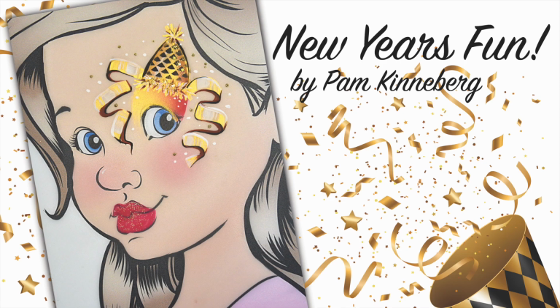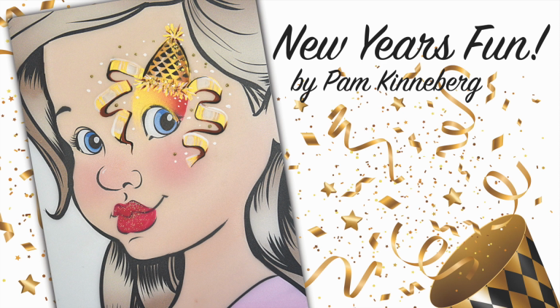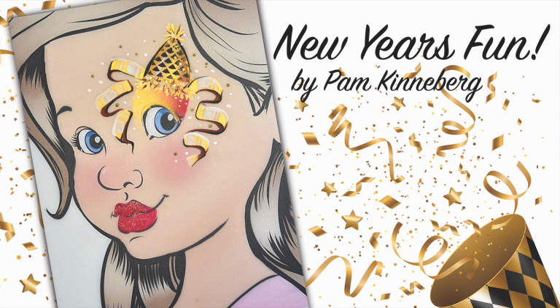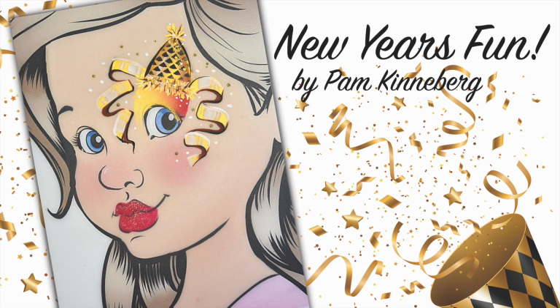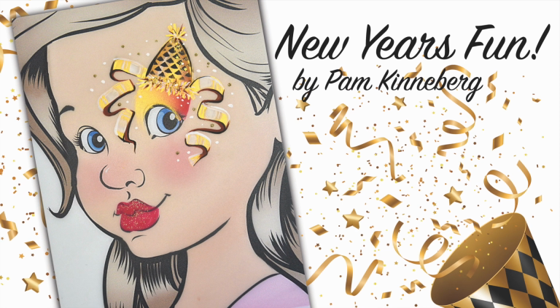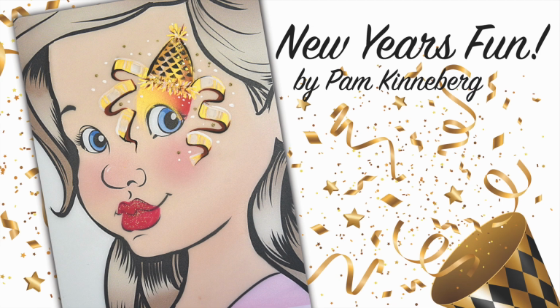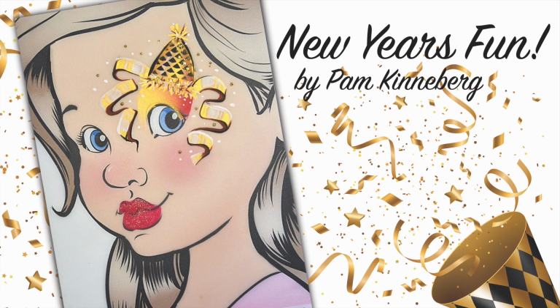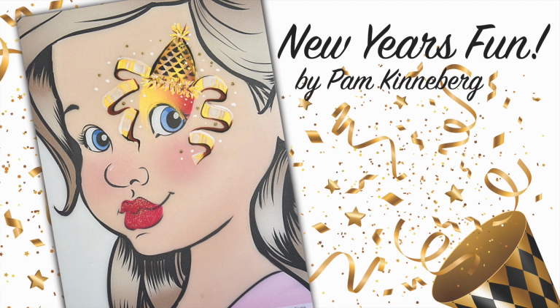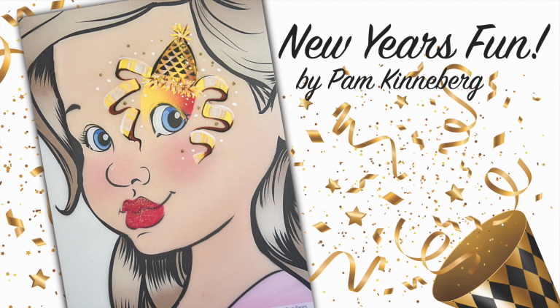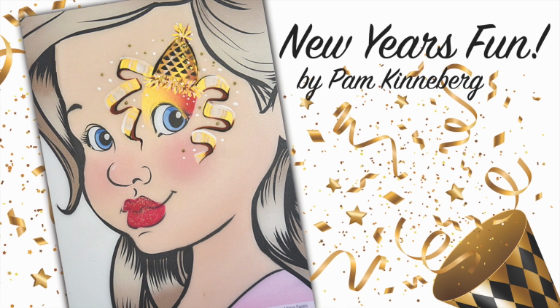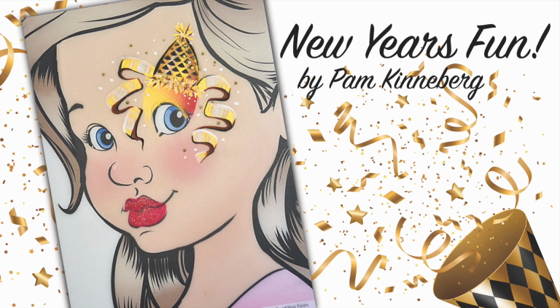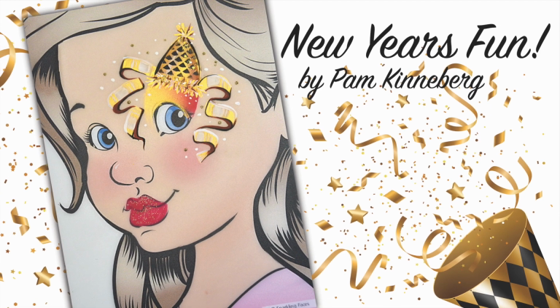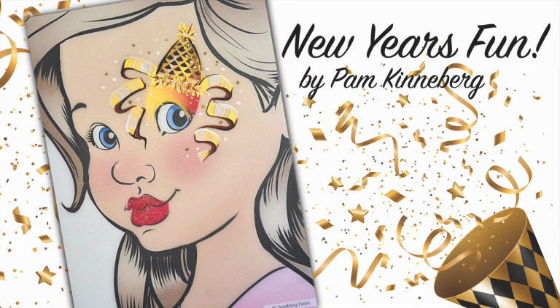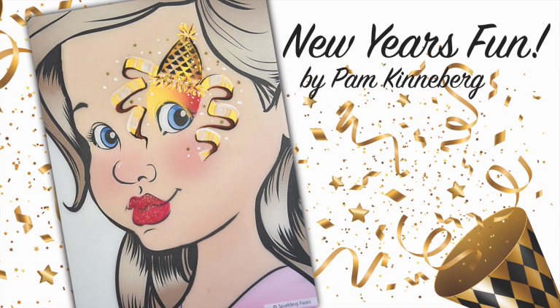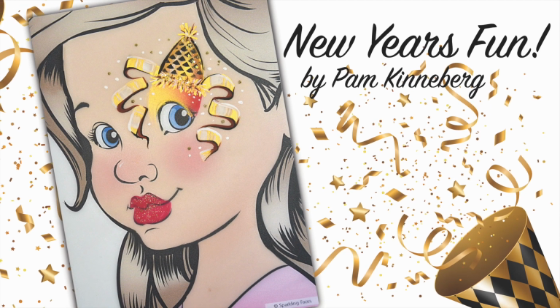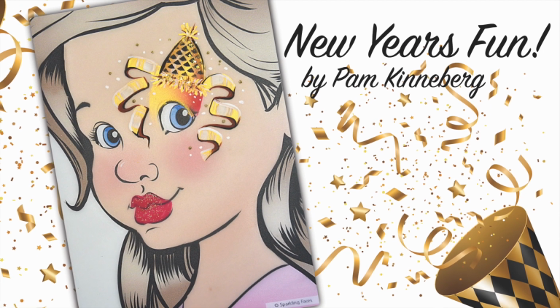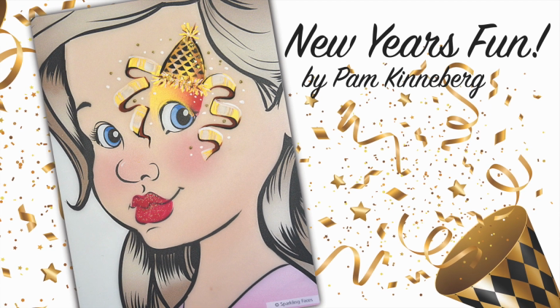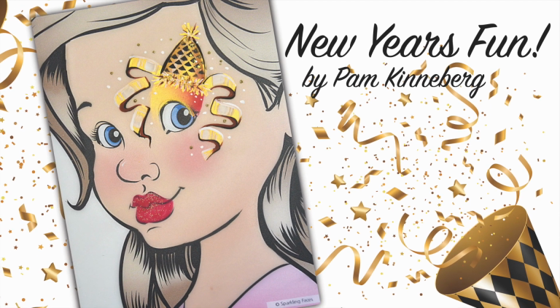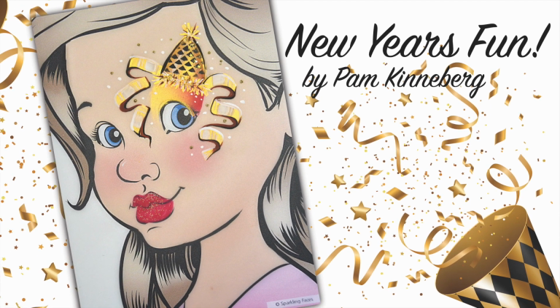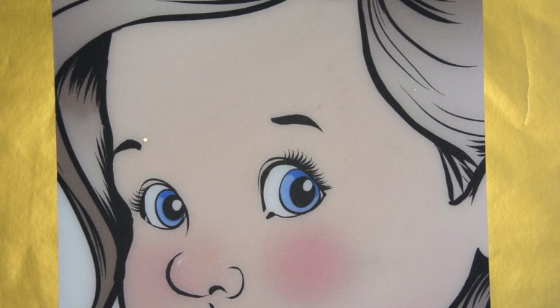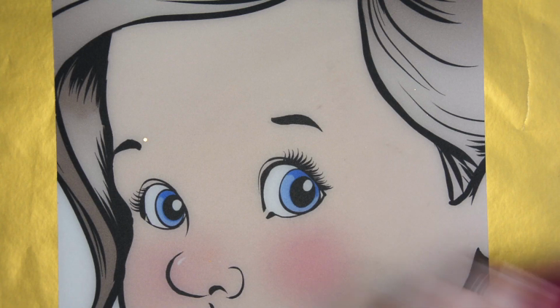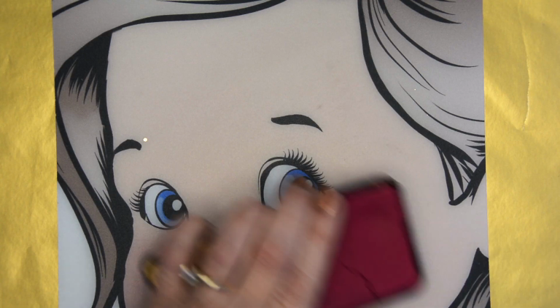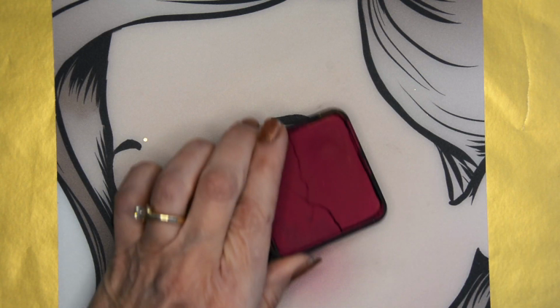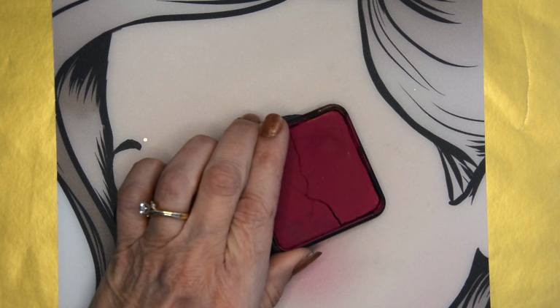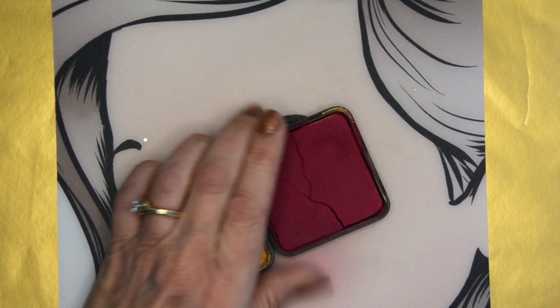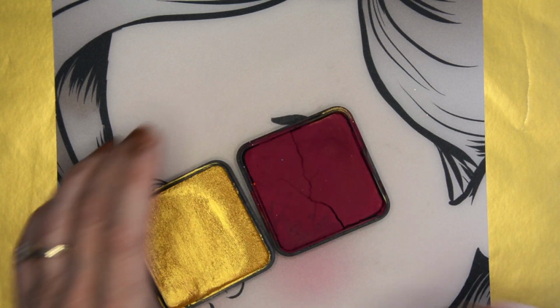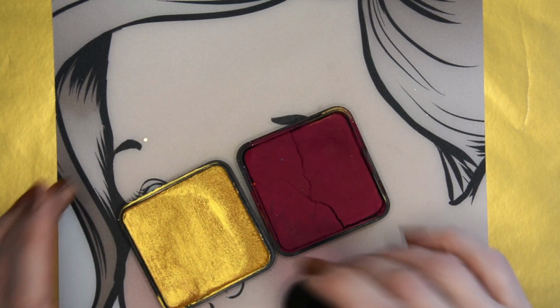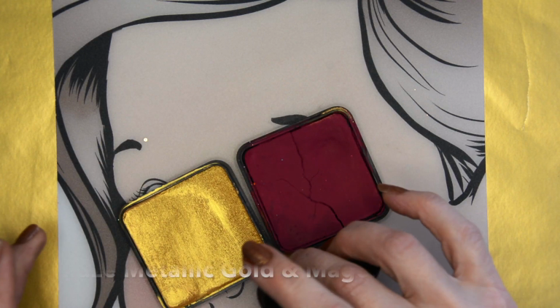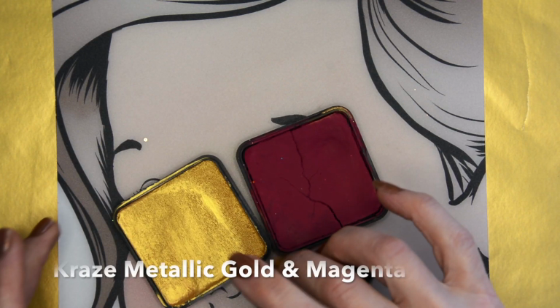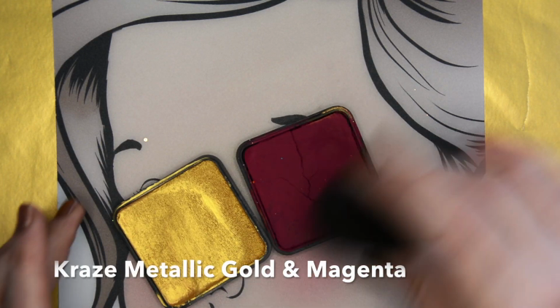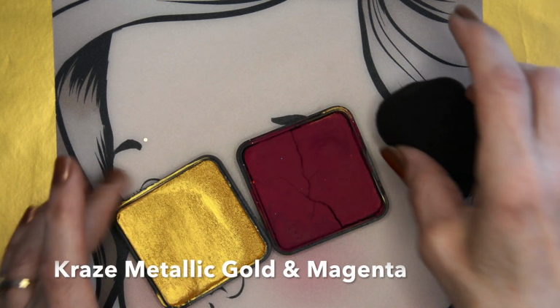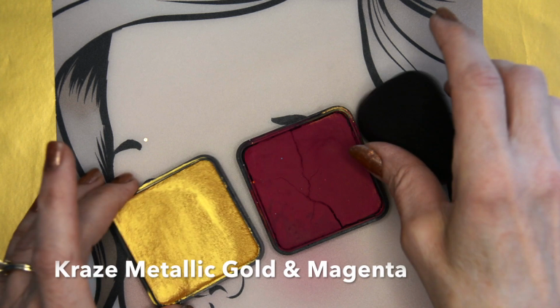Hi everyone! It's Pam Kinneberg here with Facepaint.com and today we're going to be painting a New Year's design.